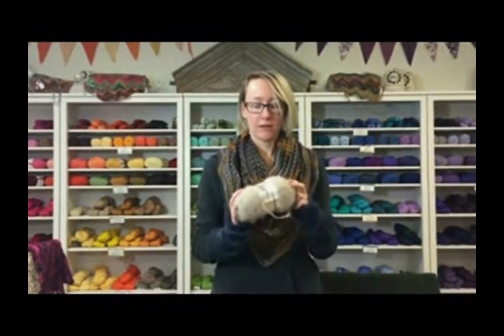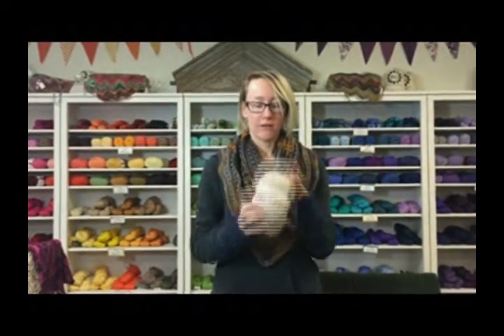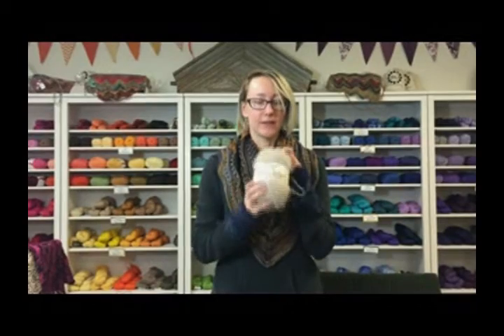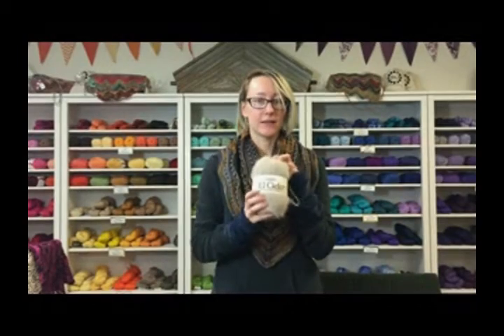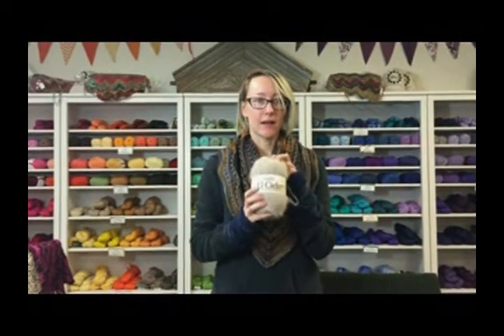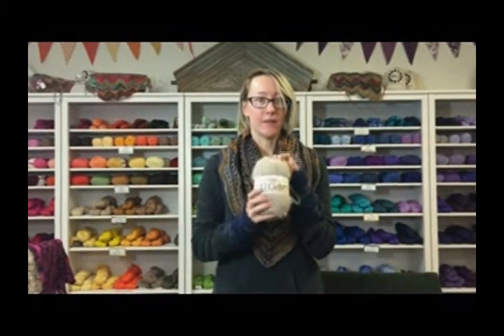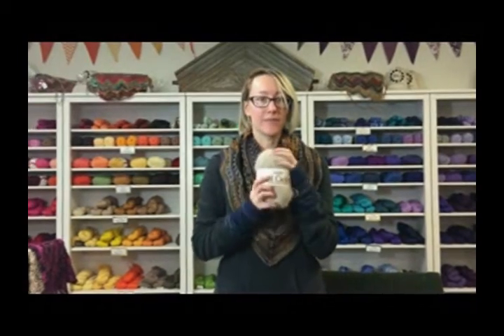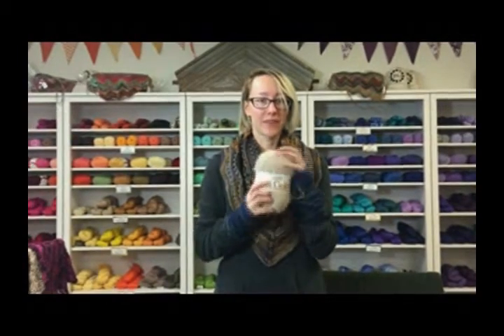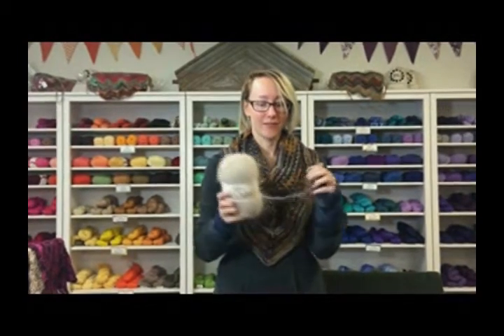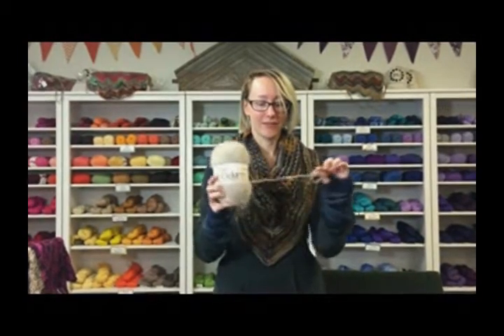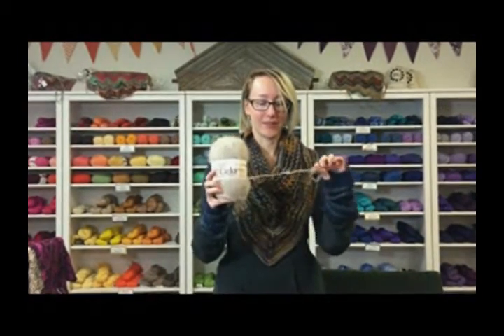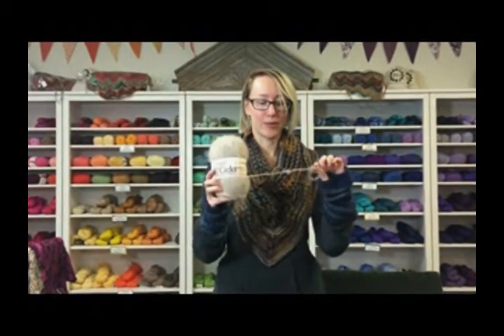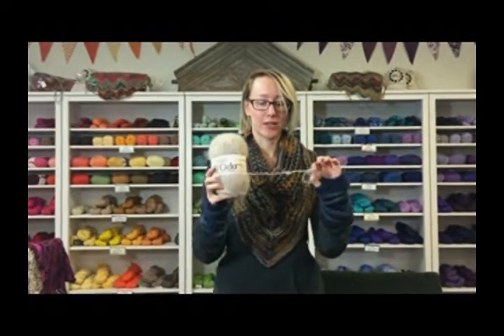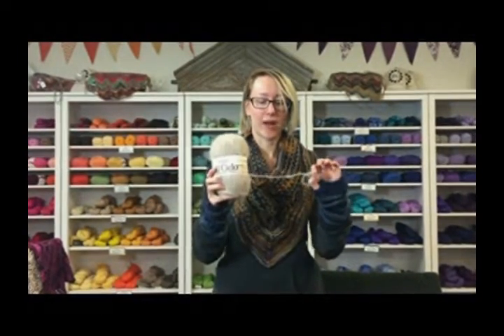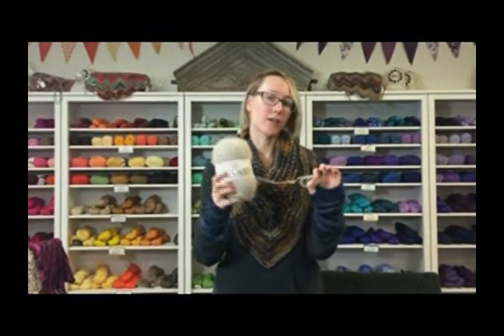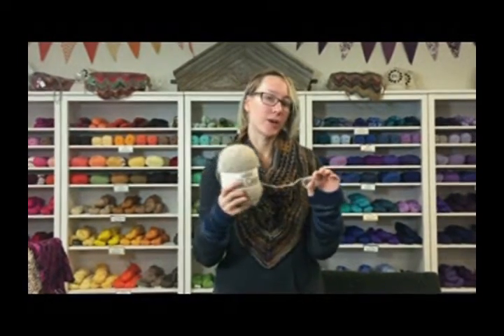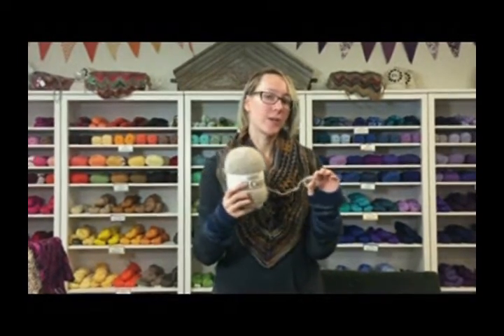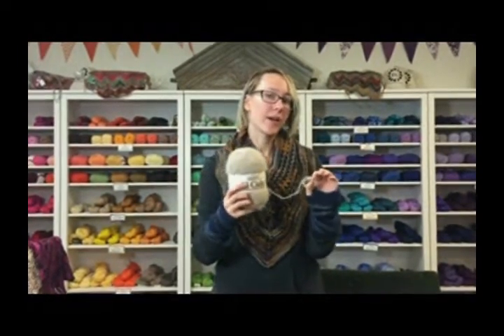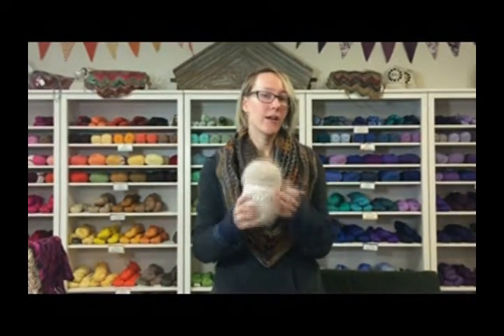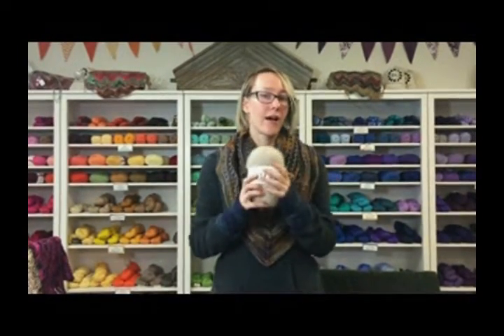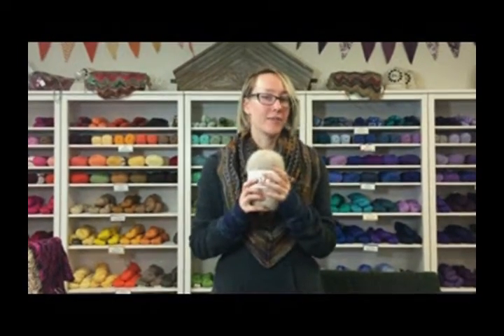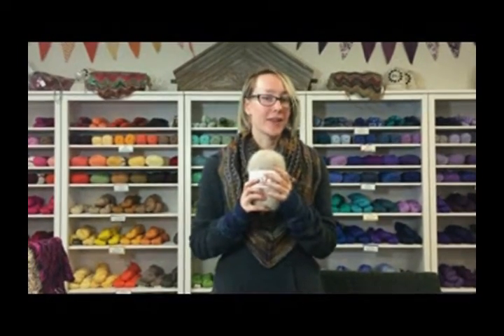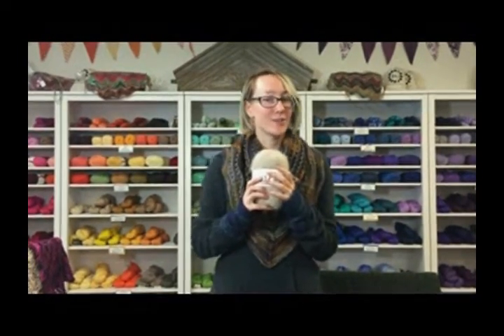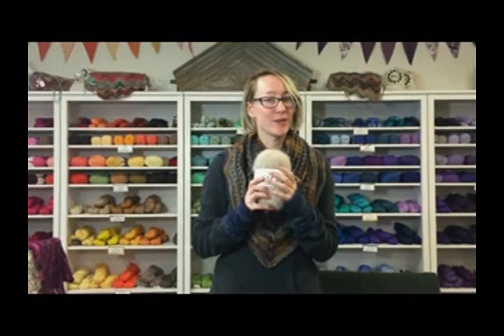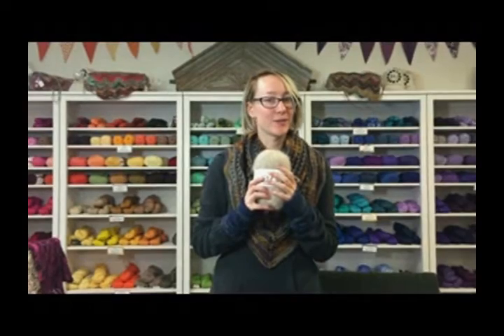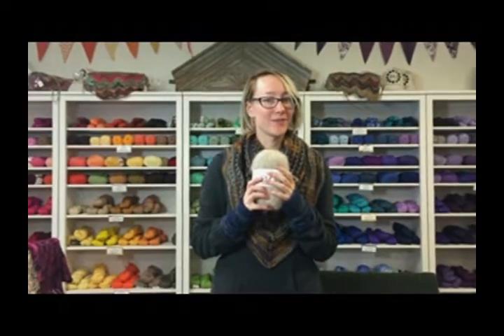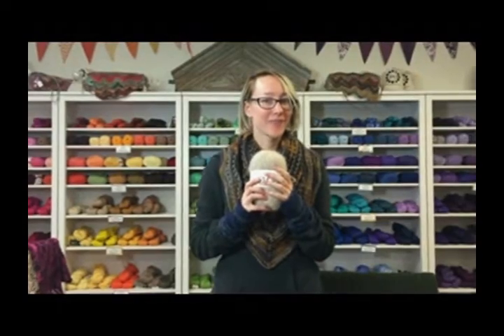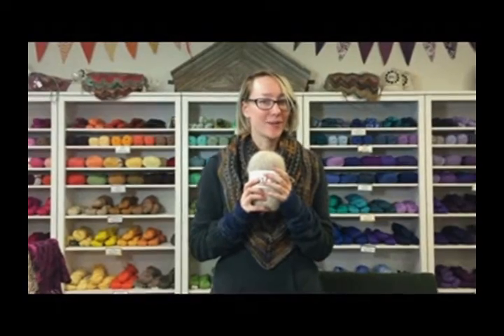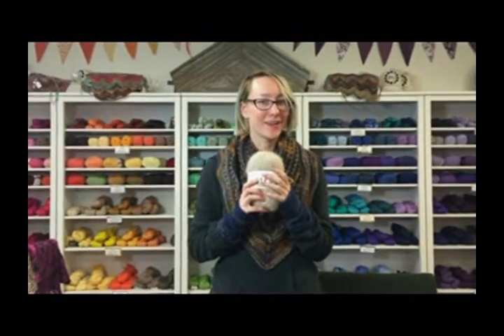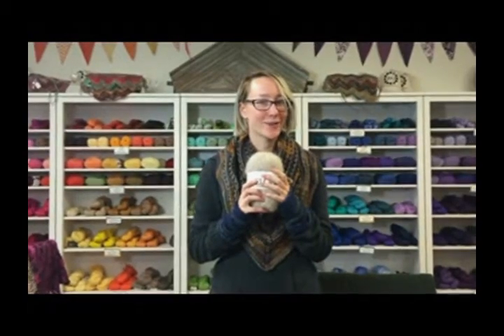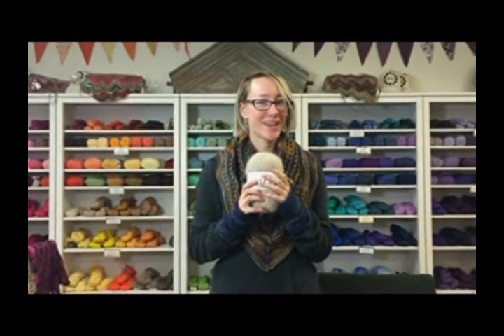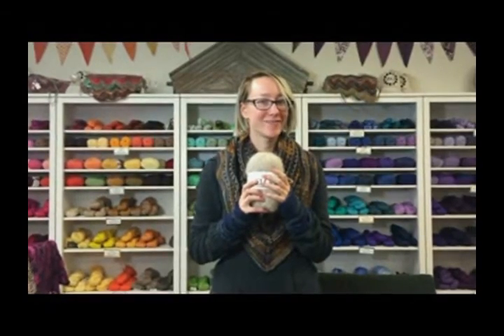So this is the brushed alpaca or brushed mohair. I'm Leigh-Anne at Jimmy Beans Wool. Happy knitting and crocheting!